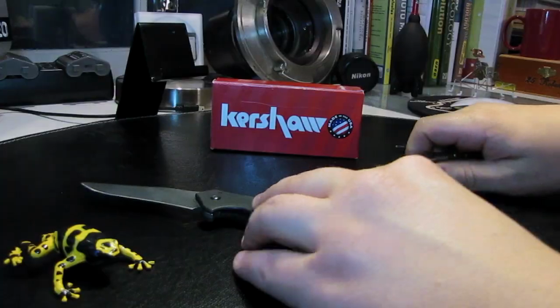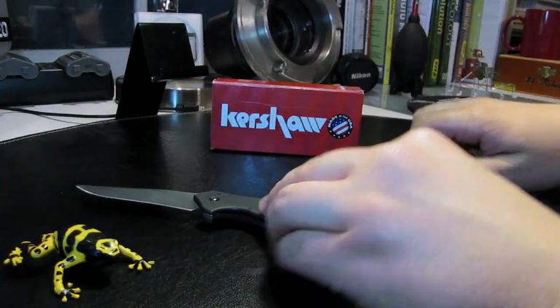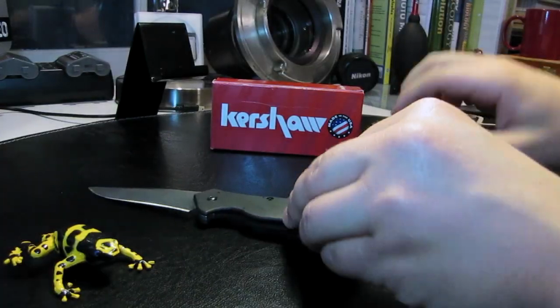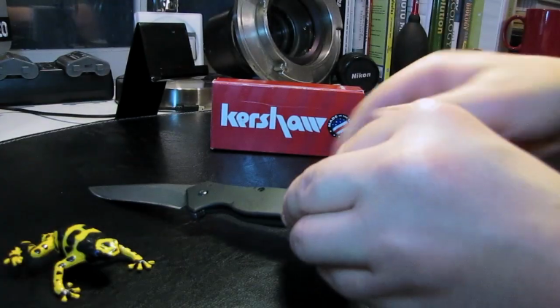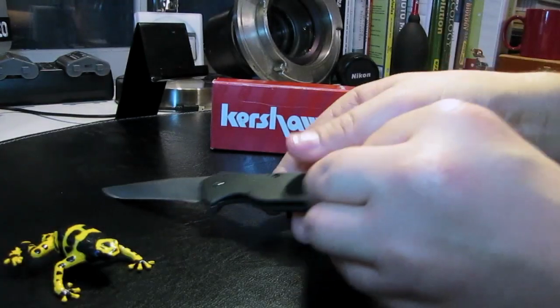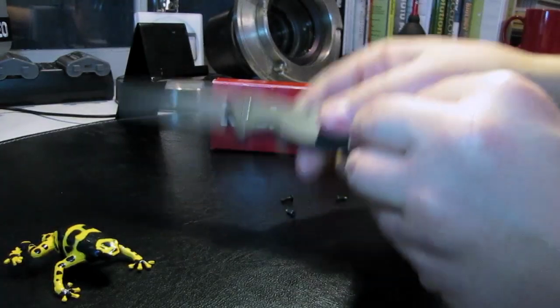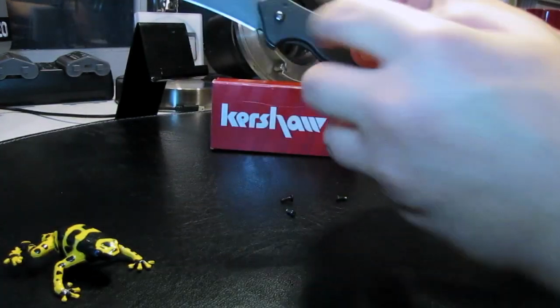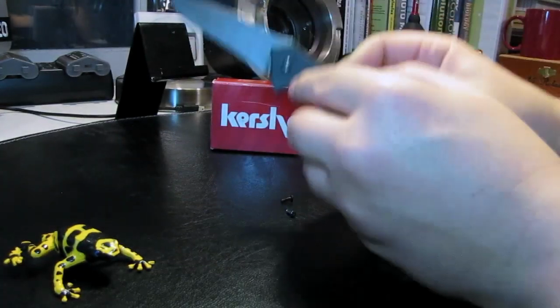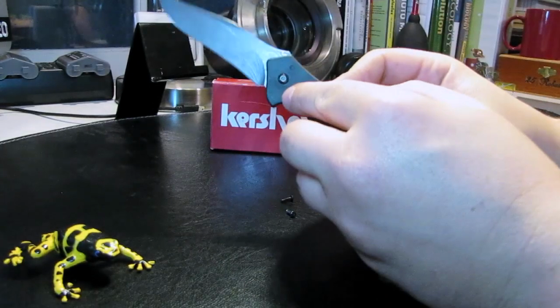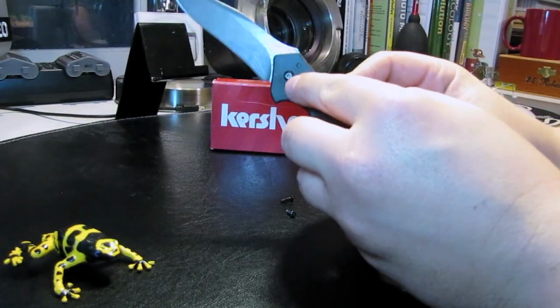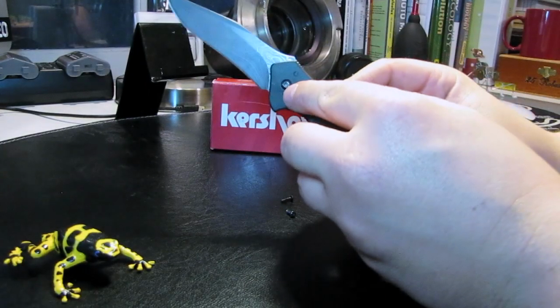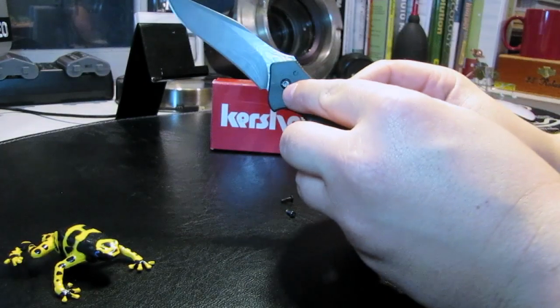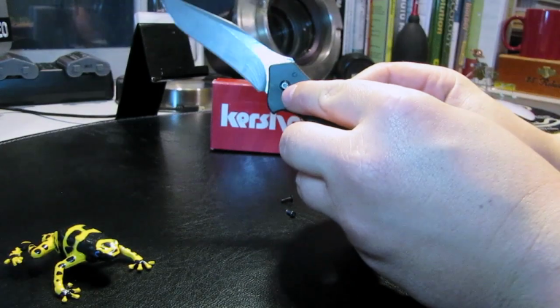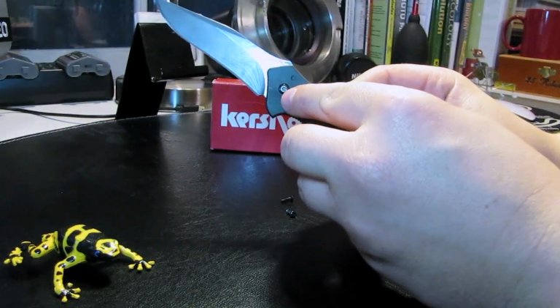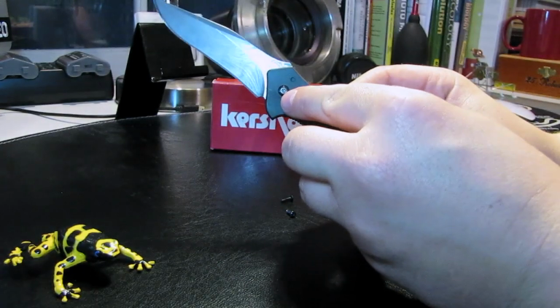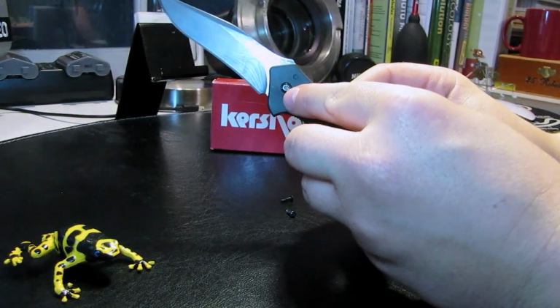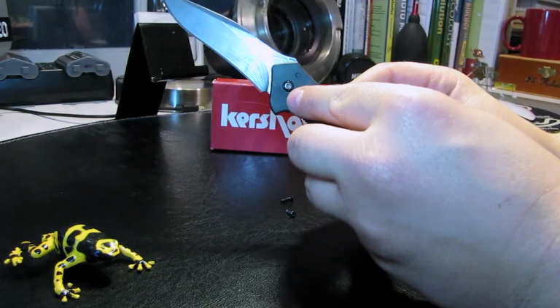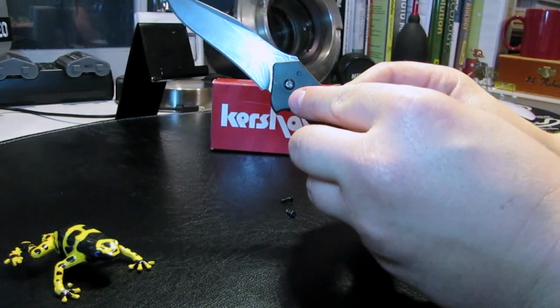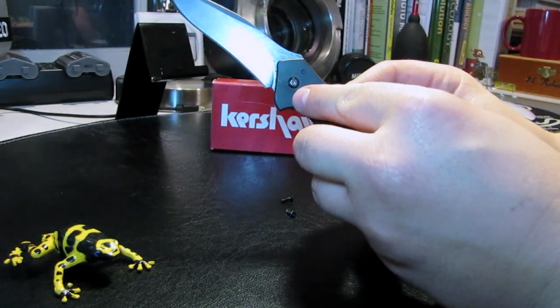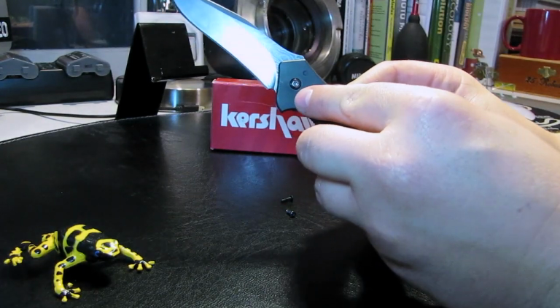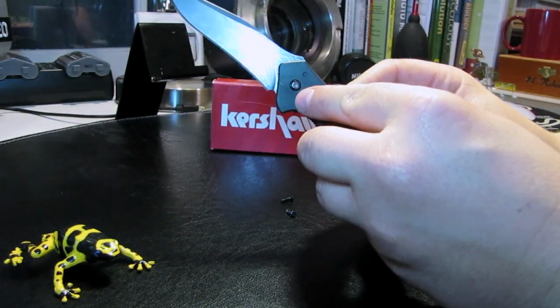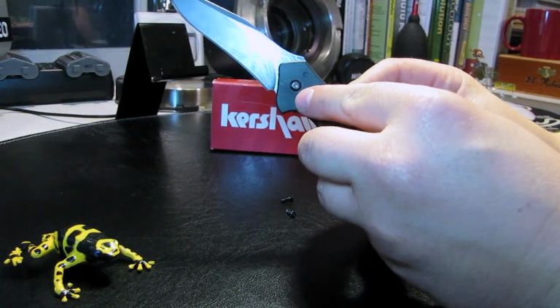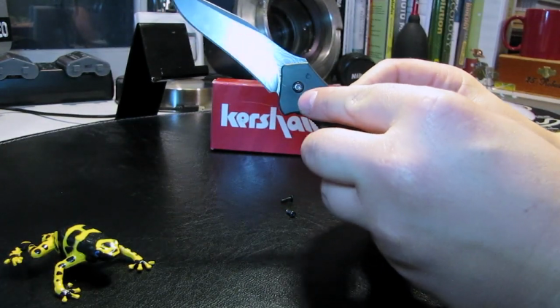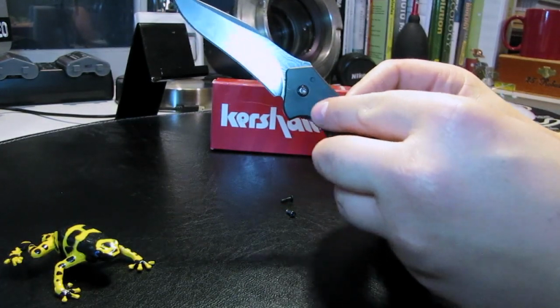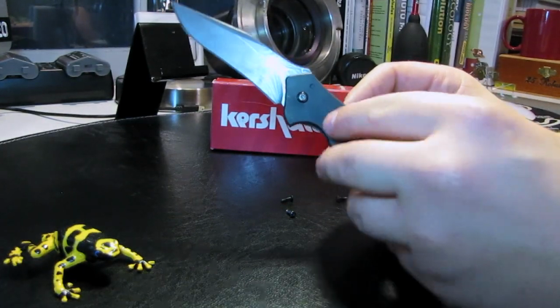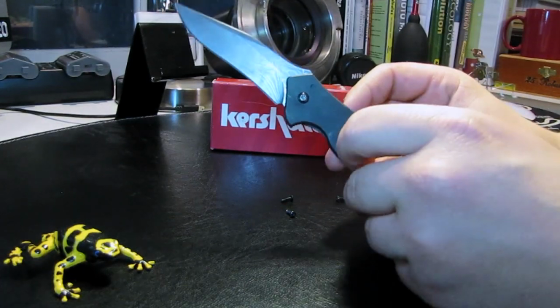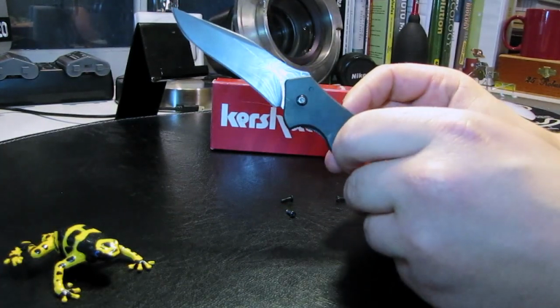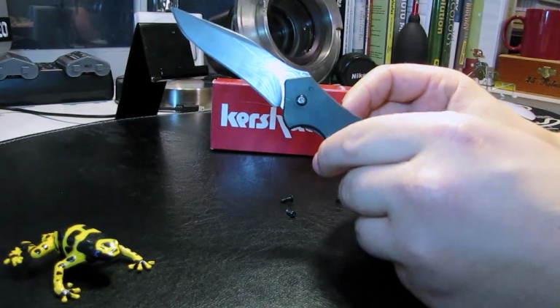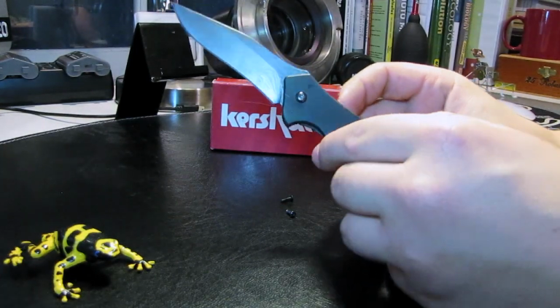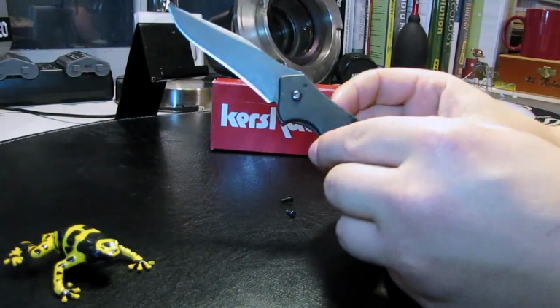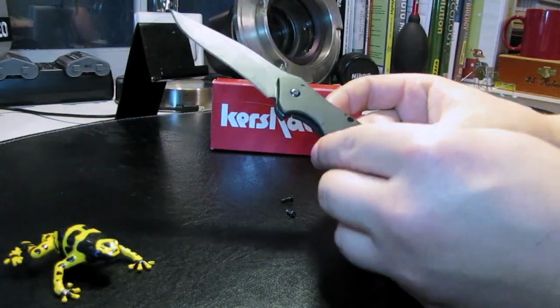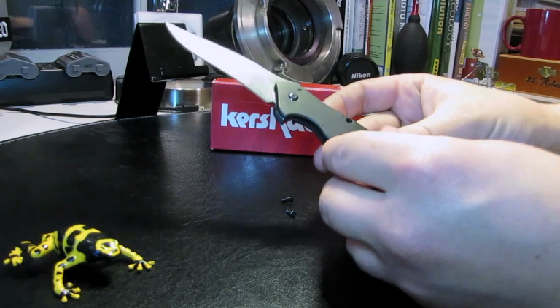Now you're going to try to take out the pivot, and you're going to find that it just keeps spinning and spinning and spinning.